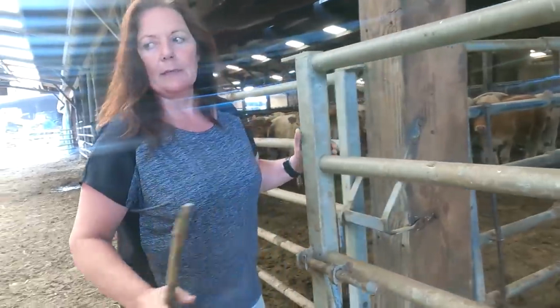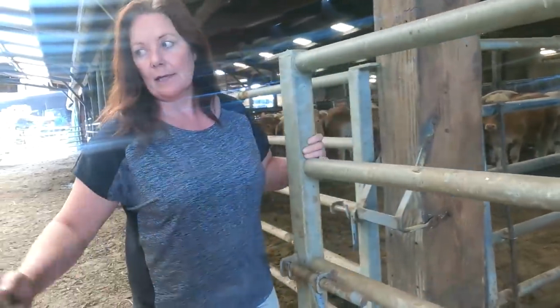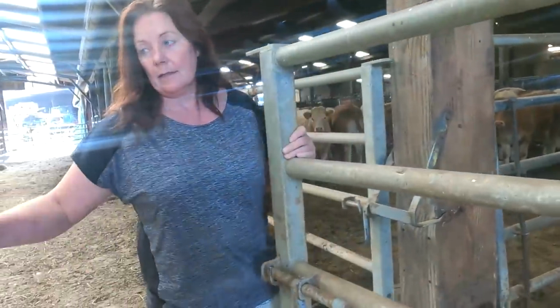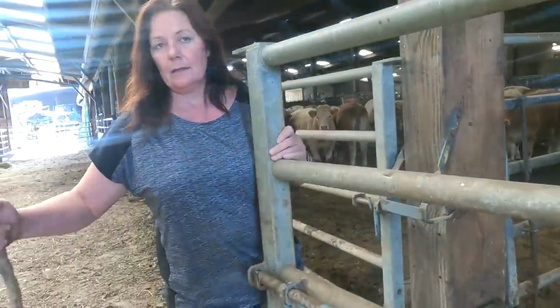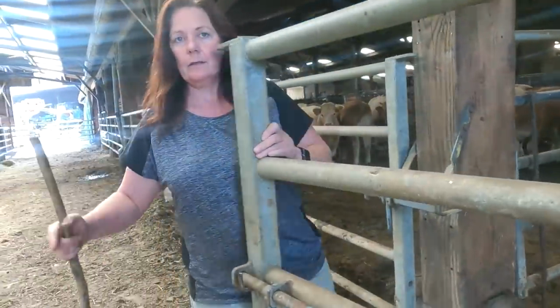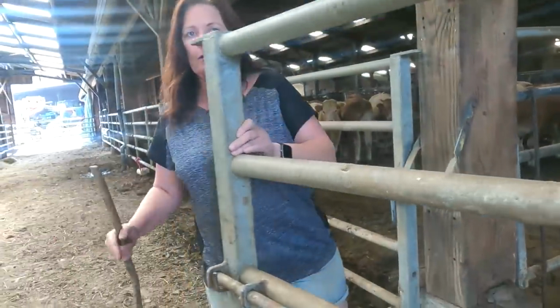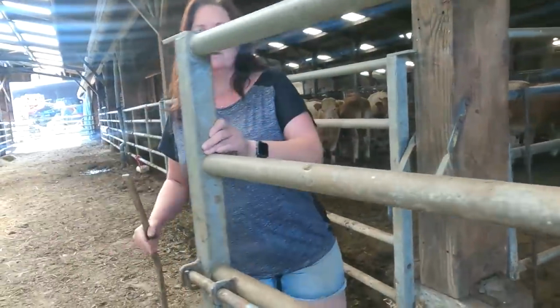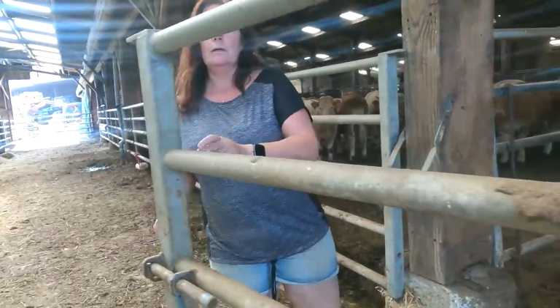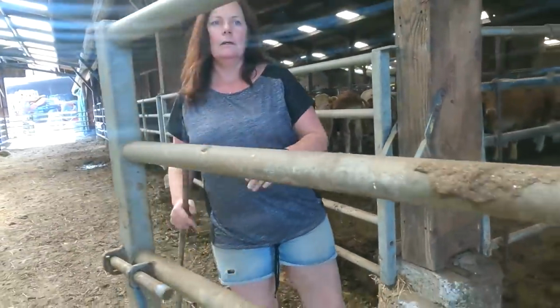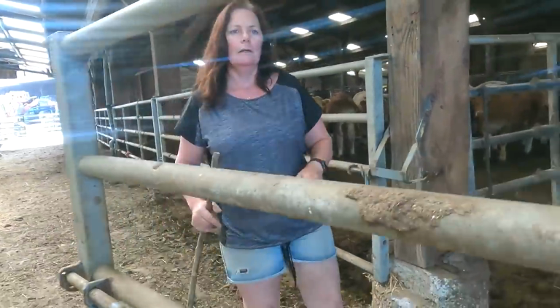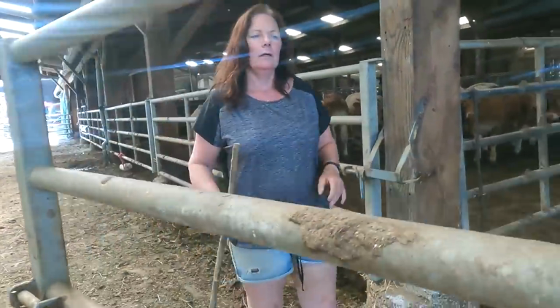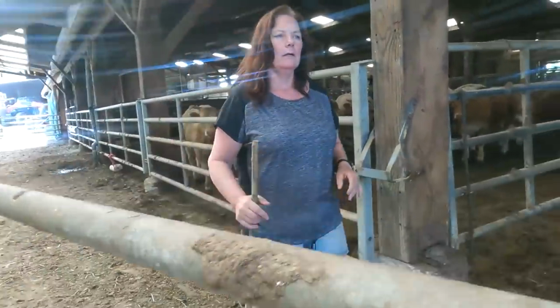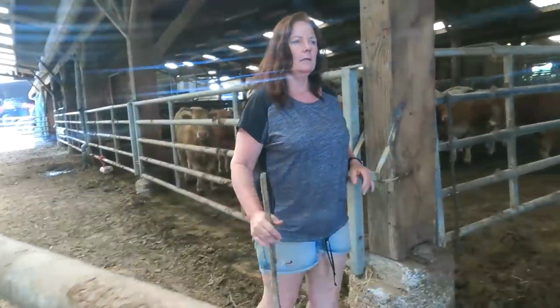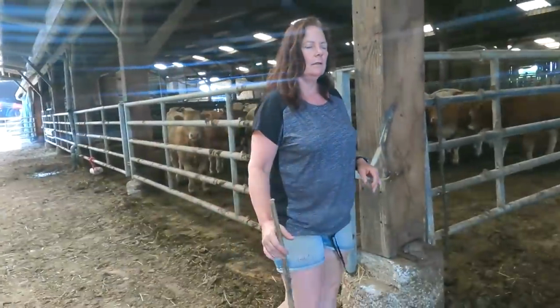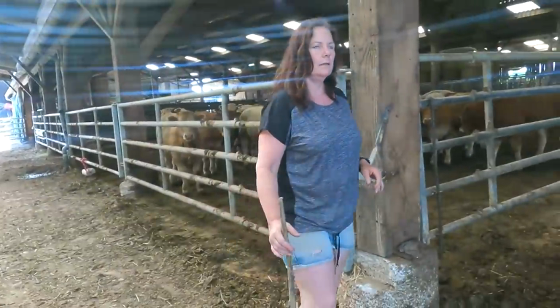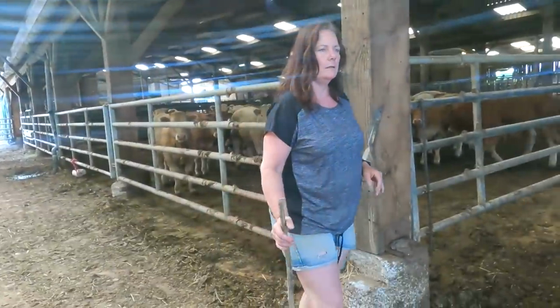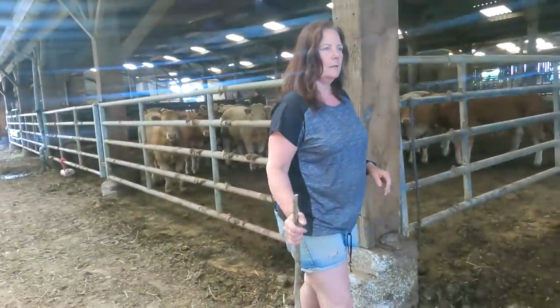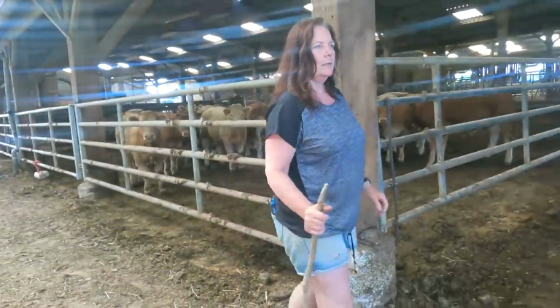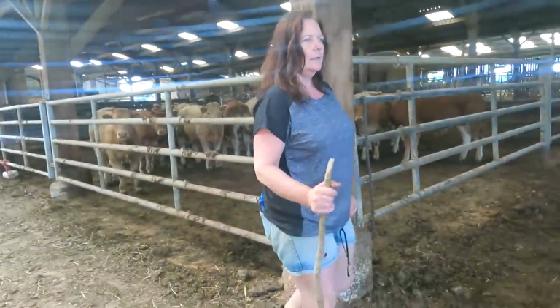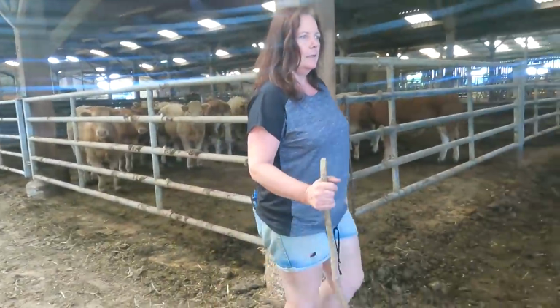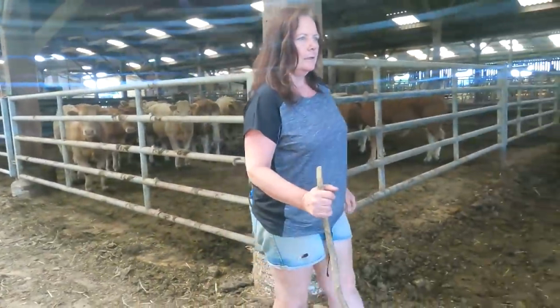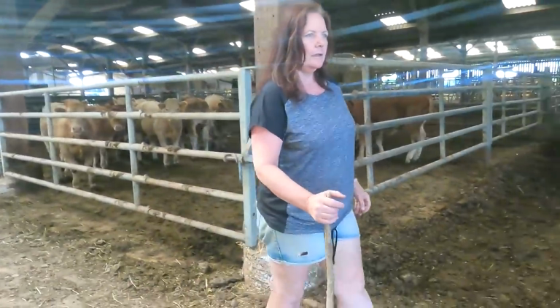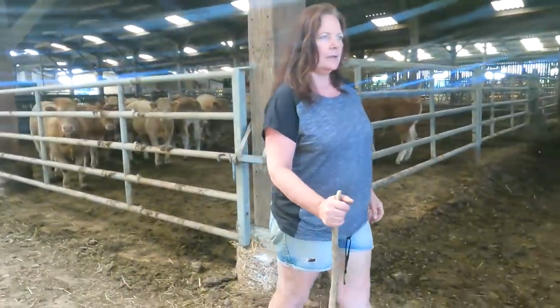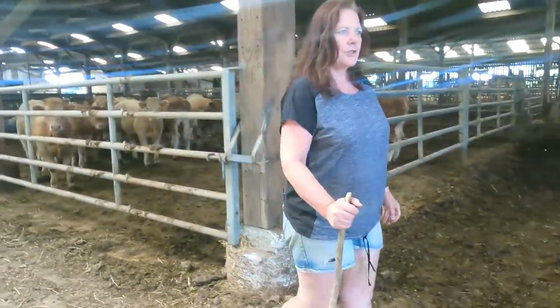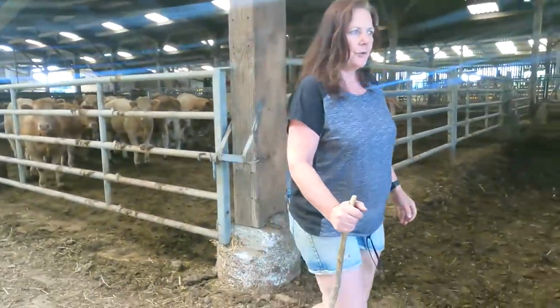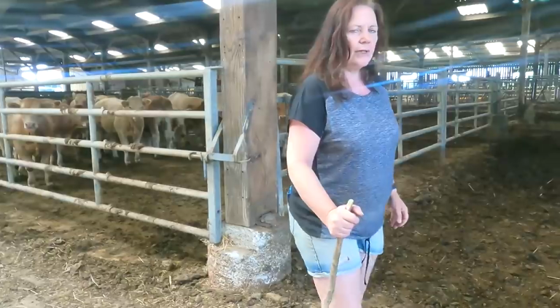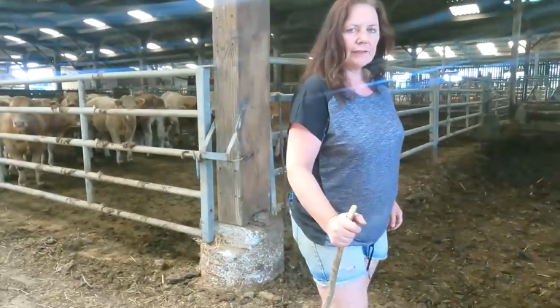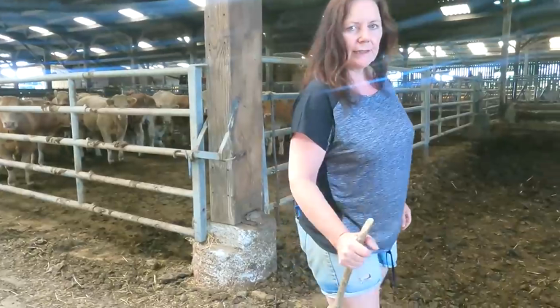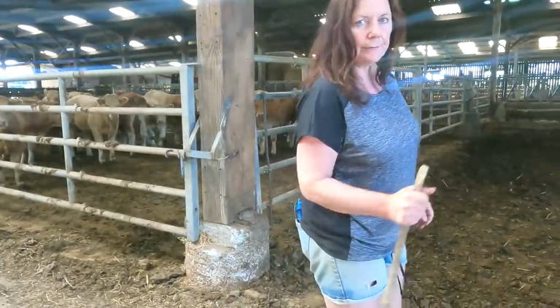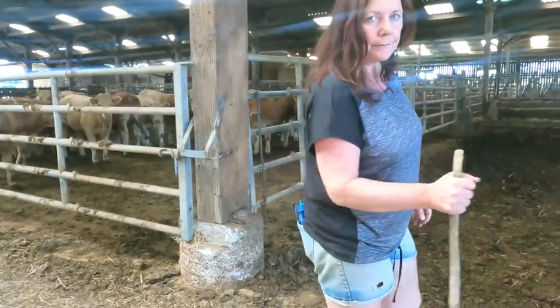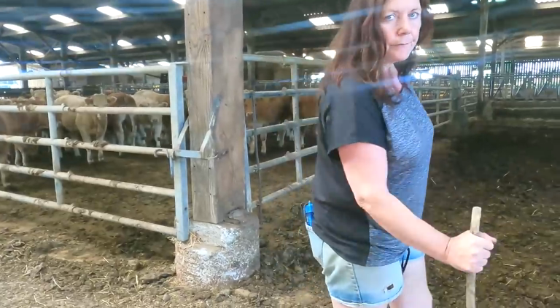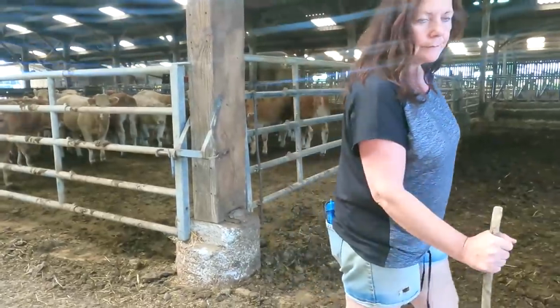About twelve cows down there still need to be scanned.